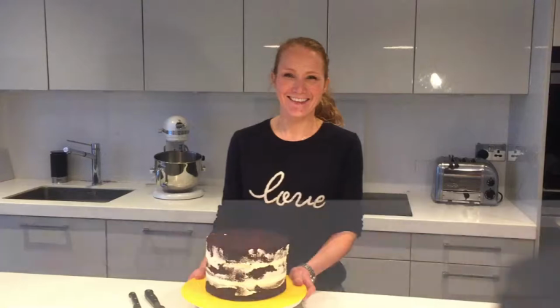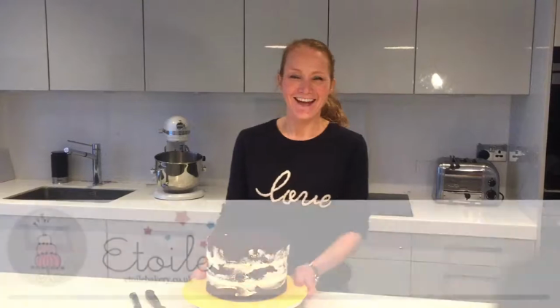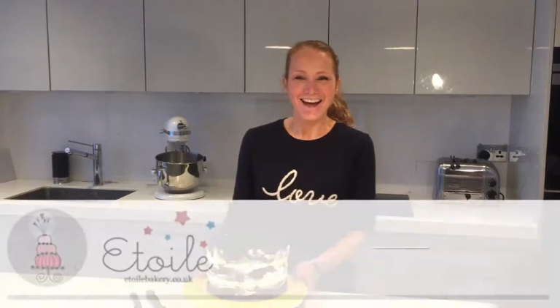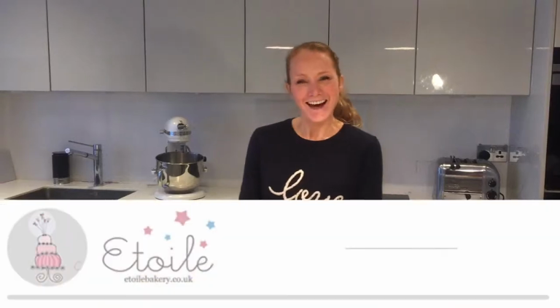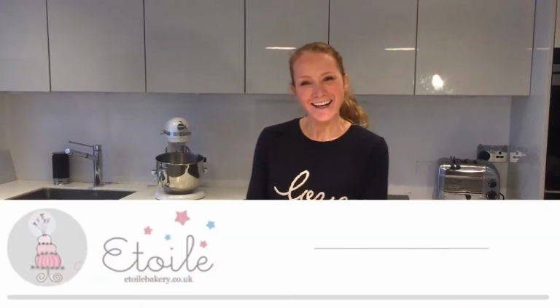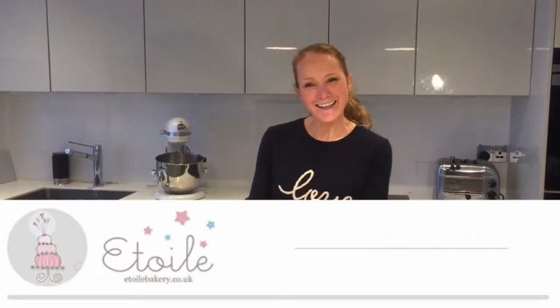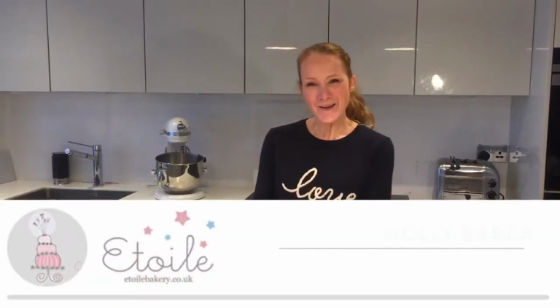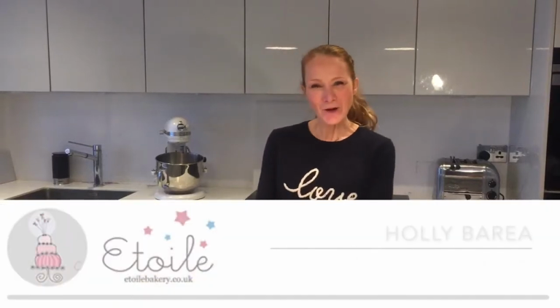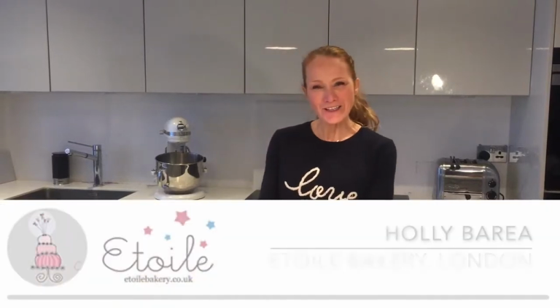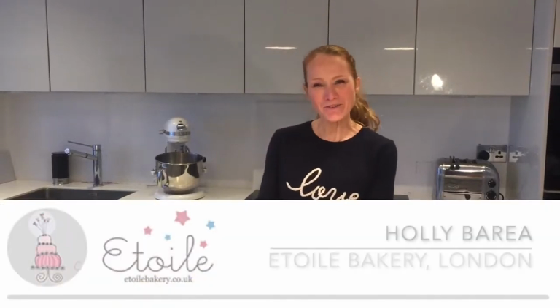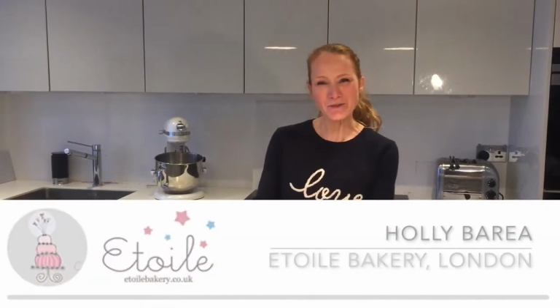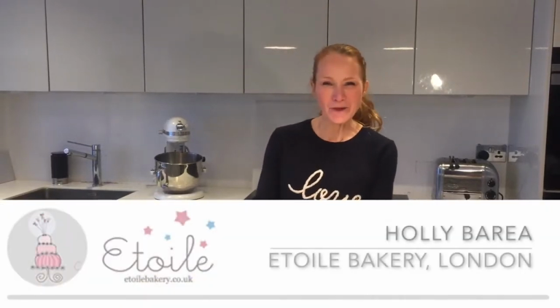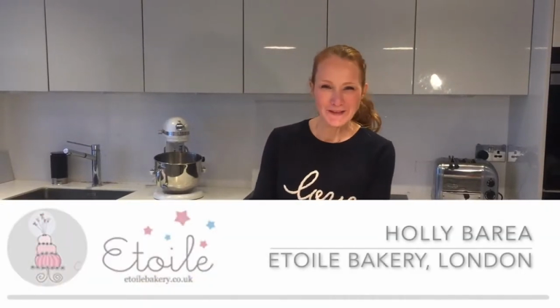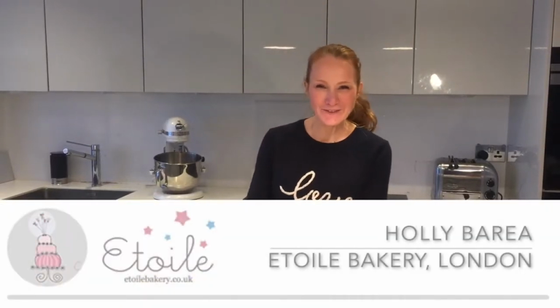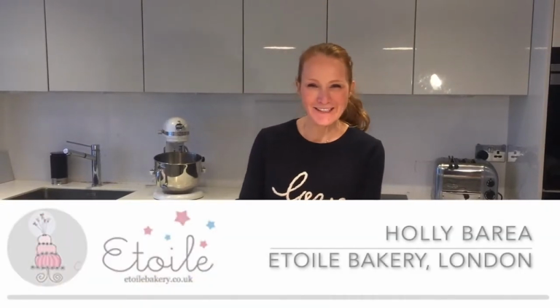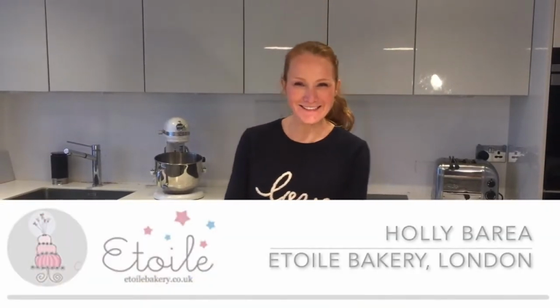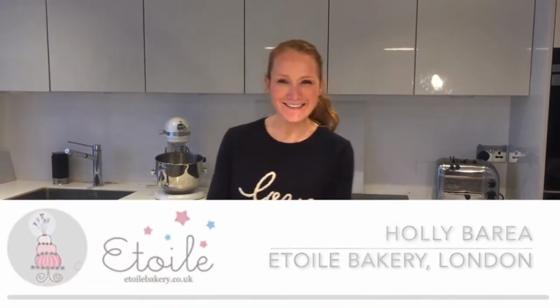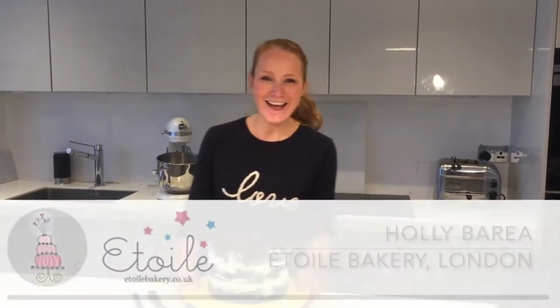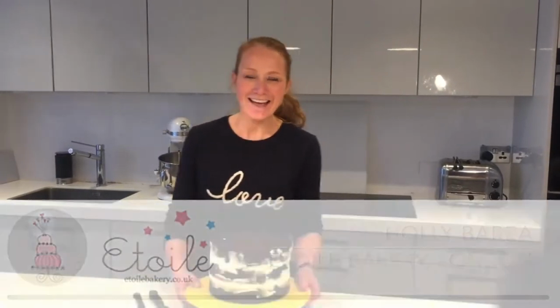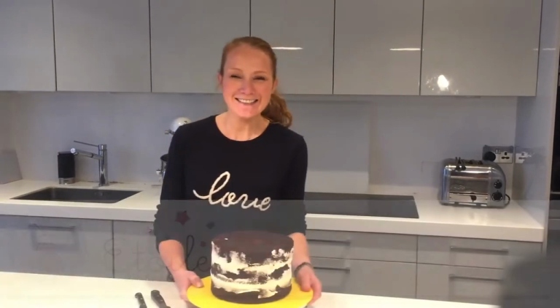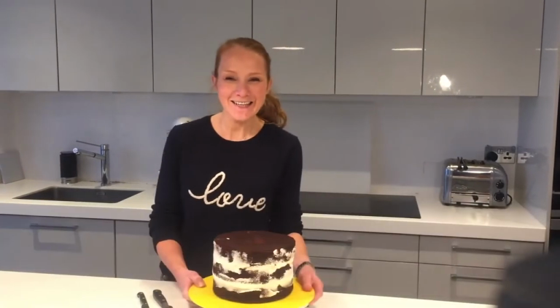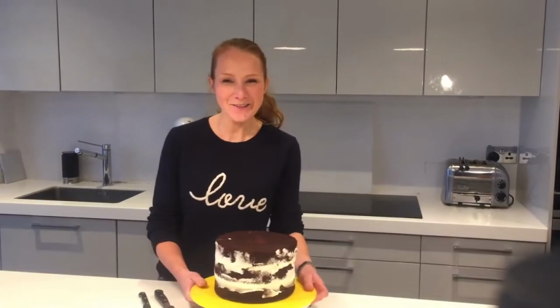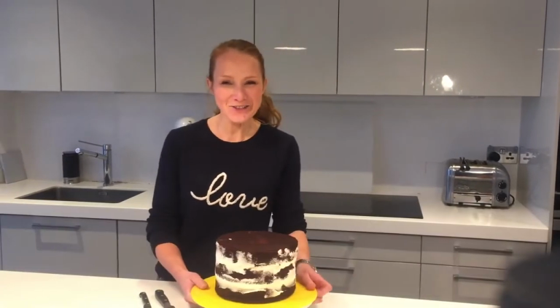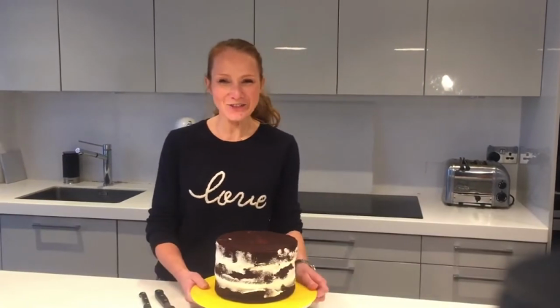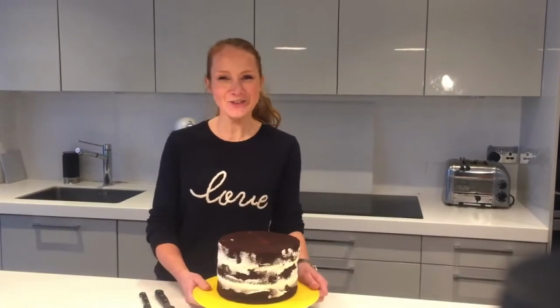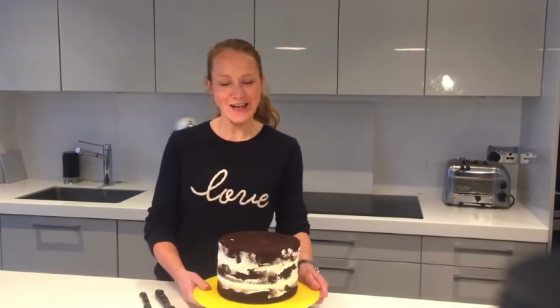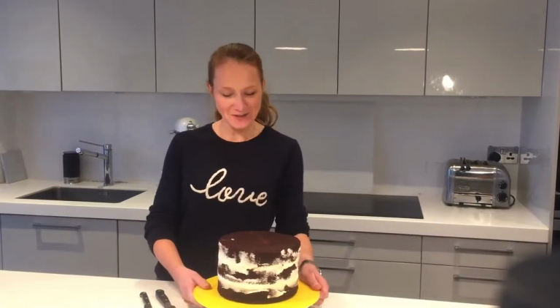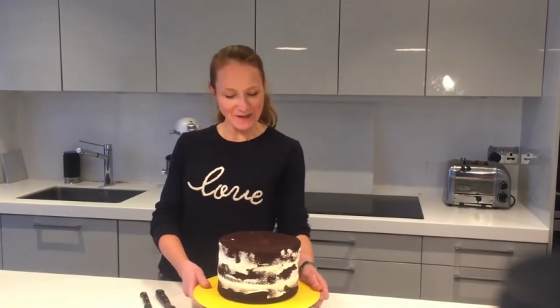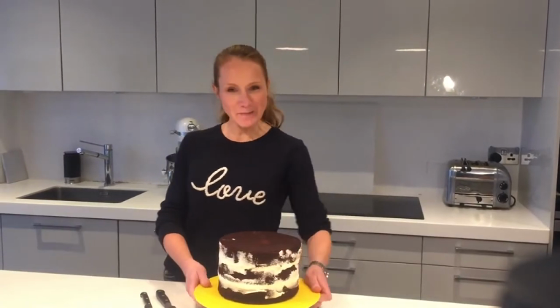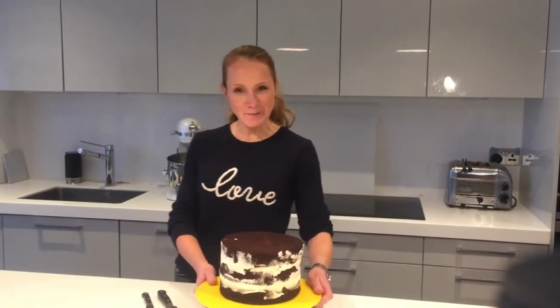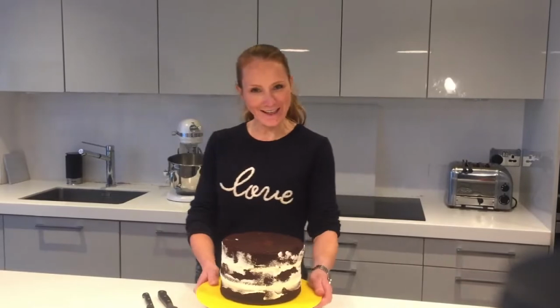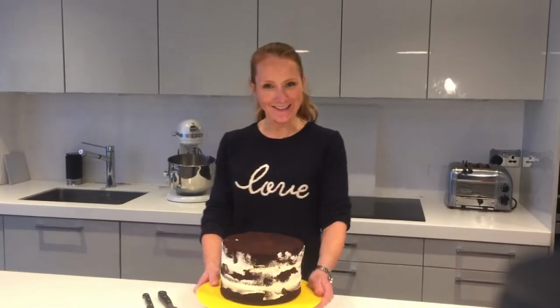Hi, I'm Holly from A12 Bakery in London and today I'm going to show you how to make a pumpkin cake.